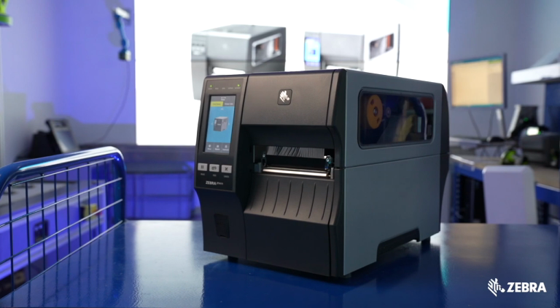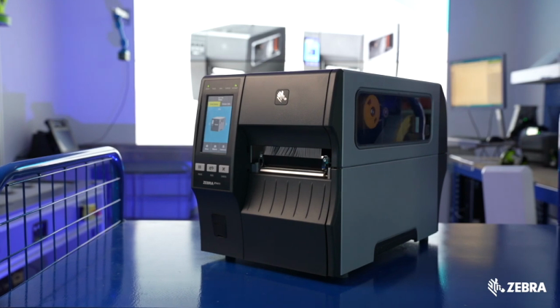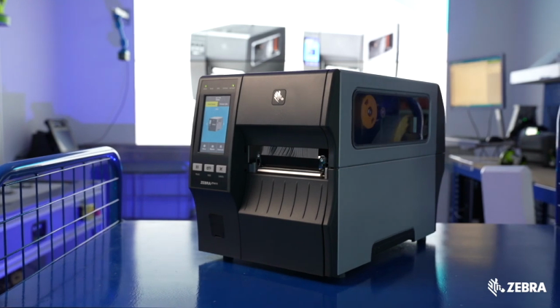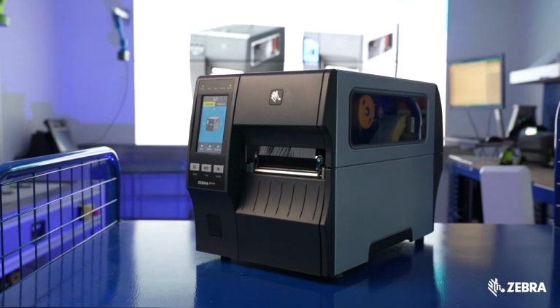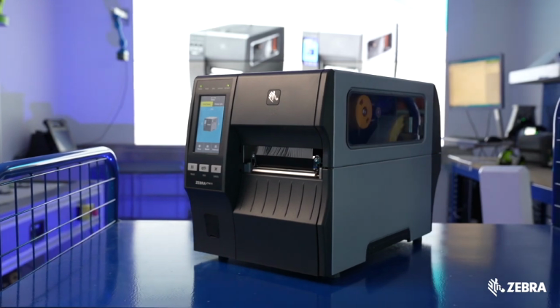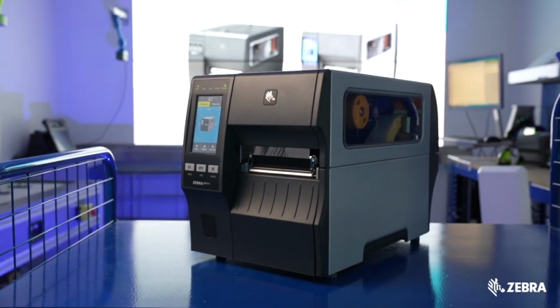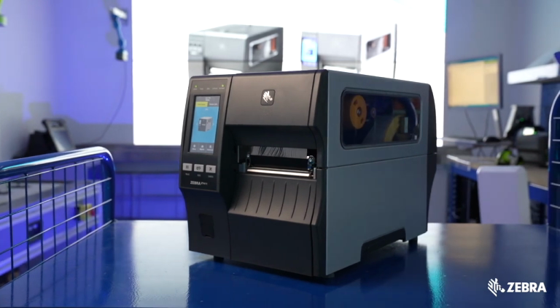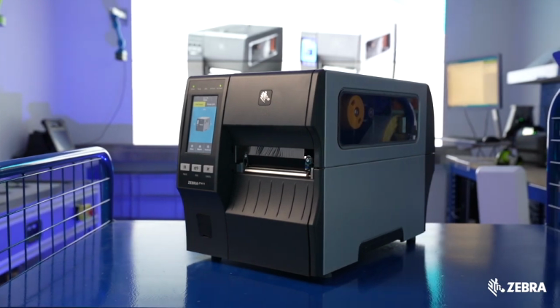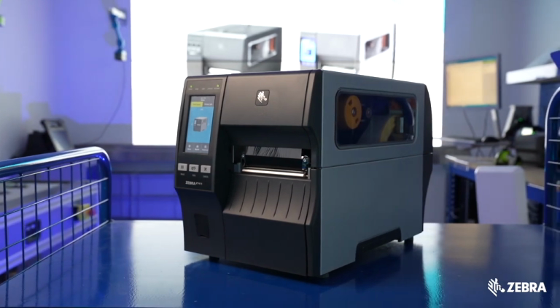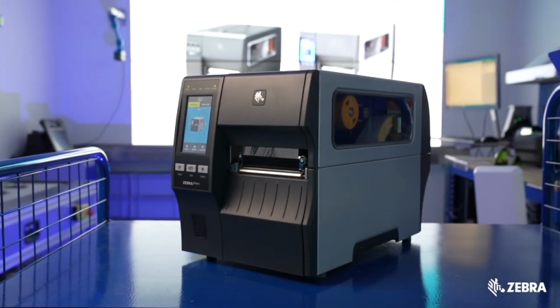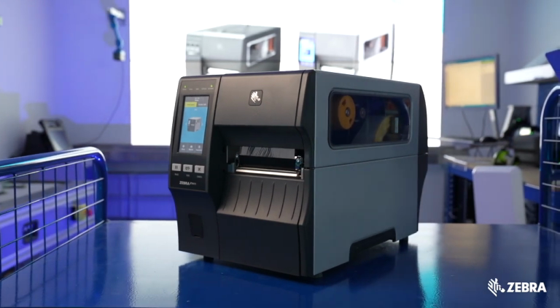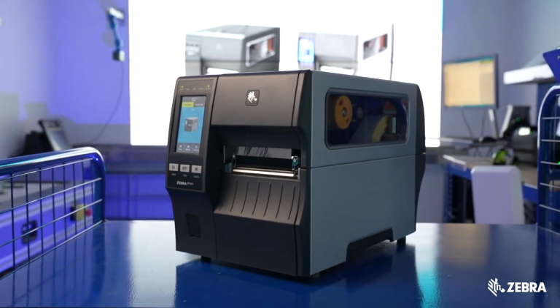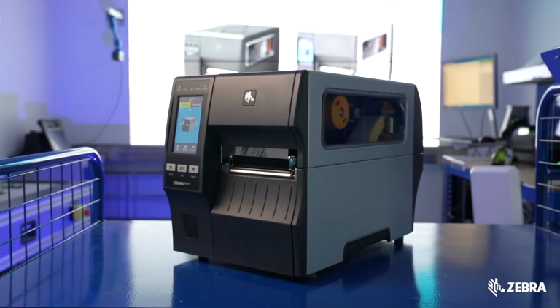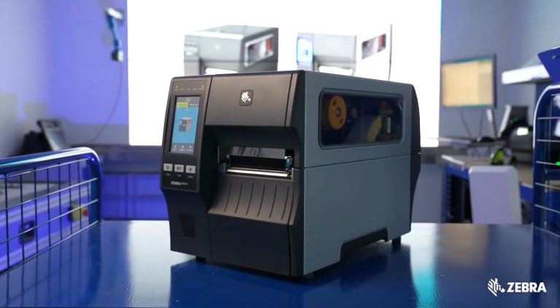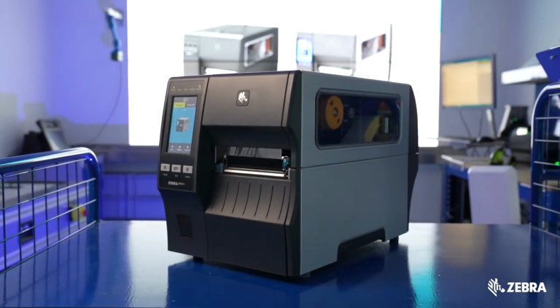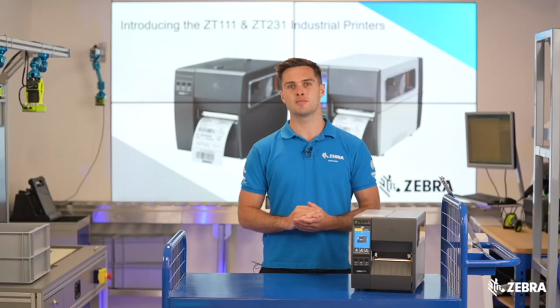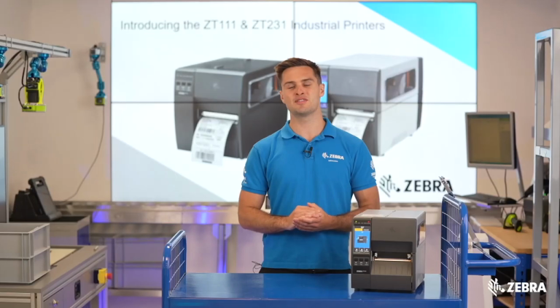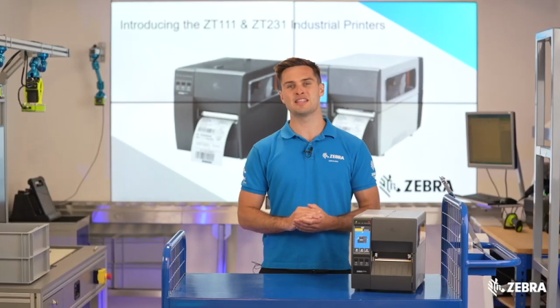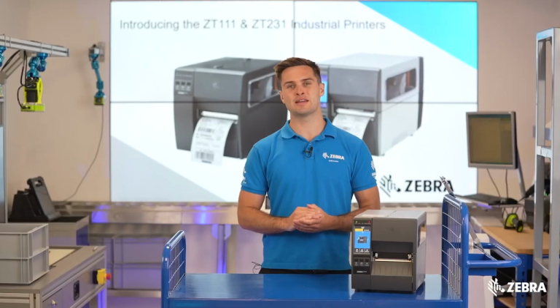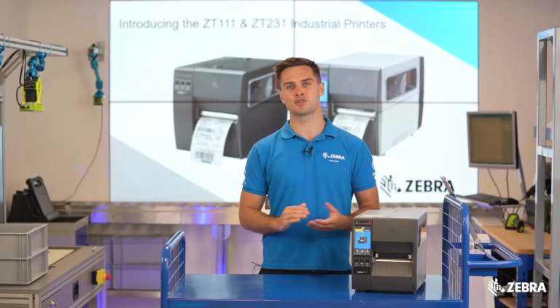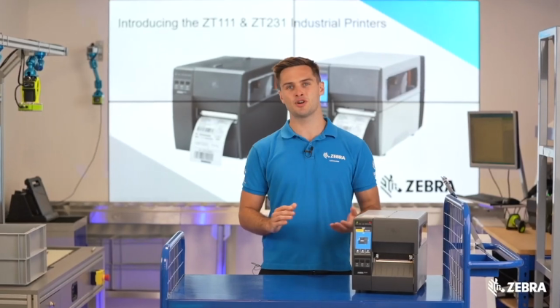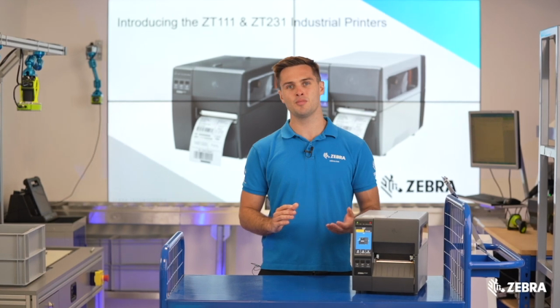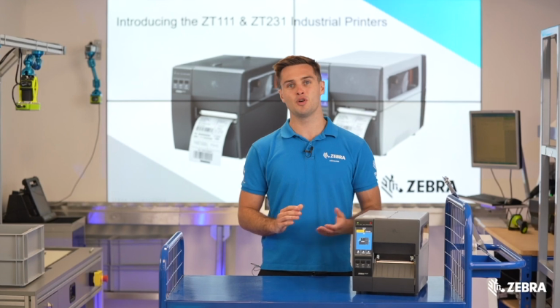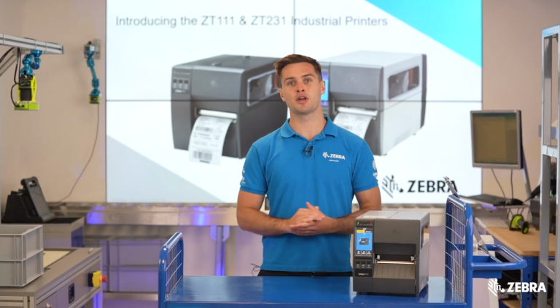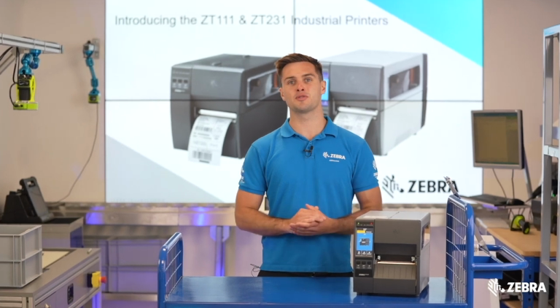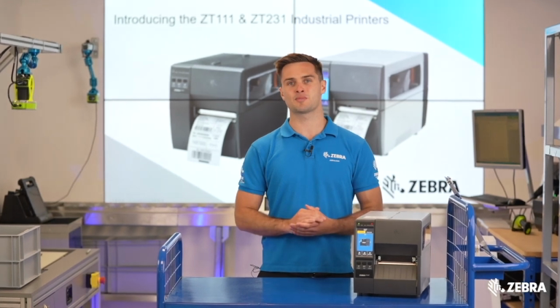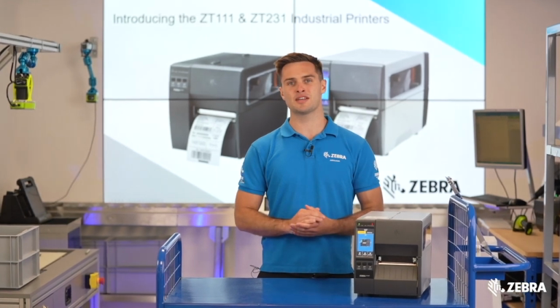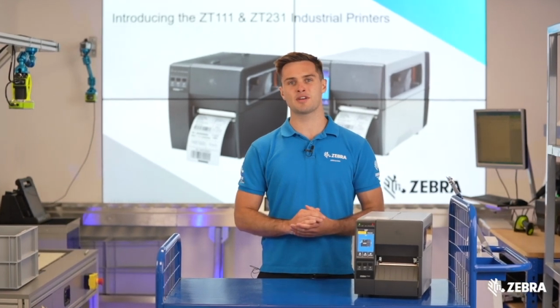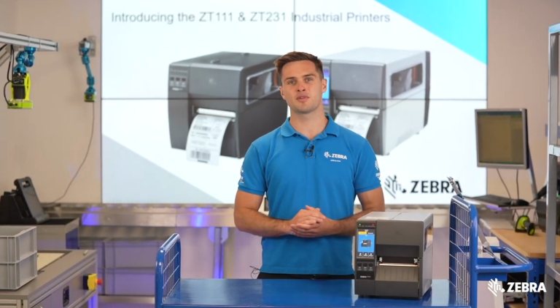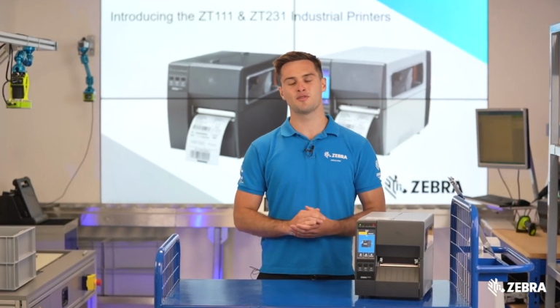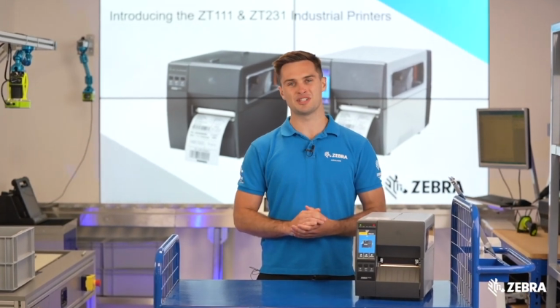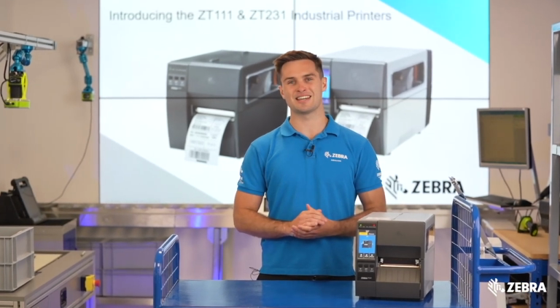If you require any further information about the ZT231, please visit zebra.com or contact your local Zebra sales rep for more details.